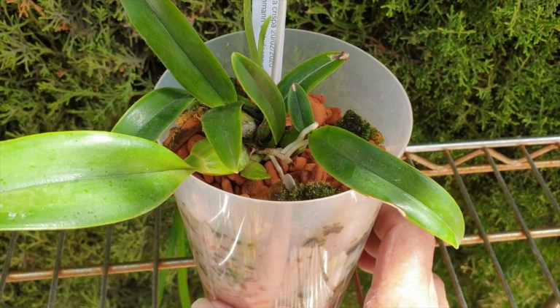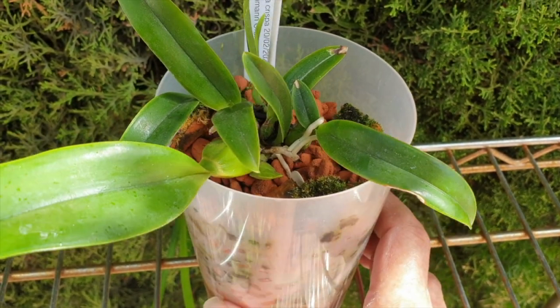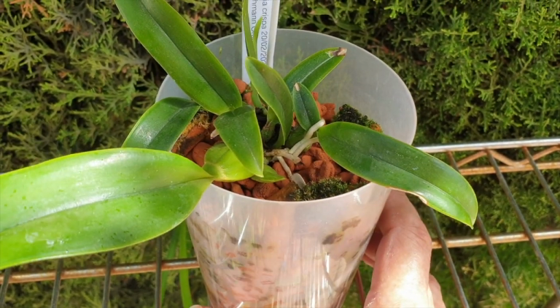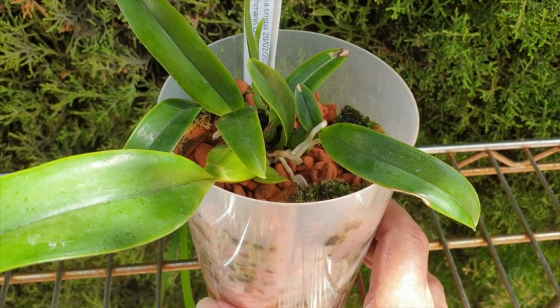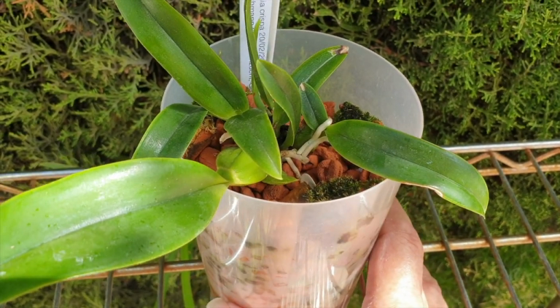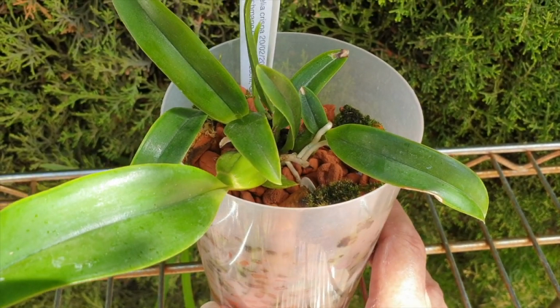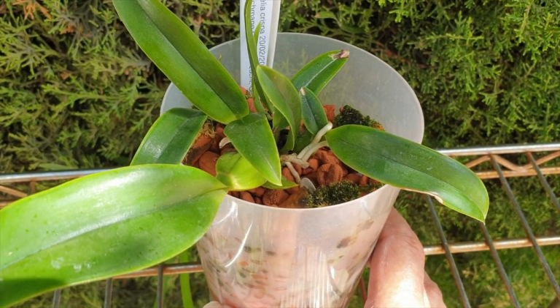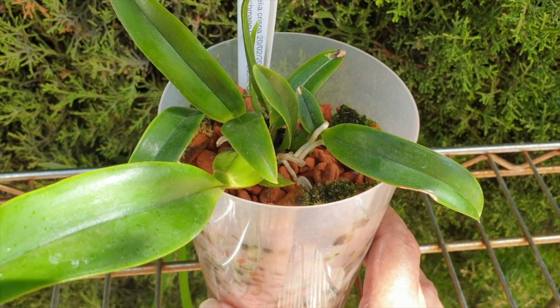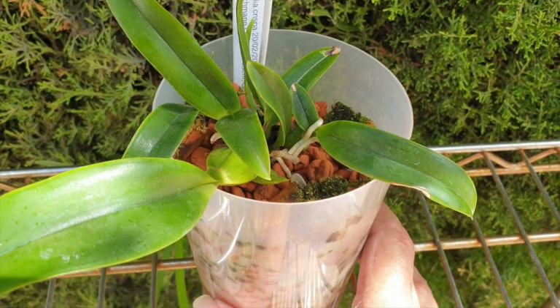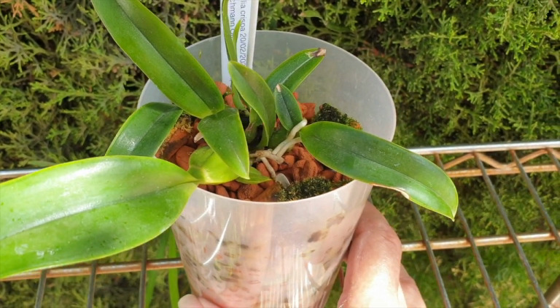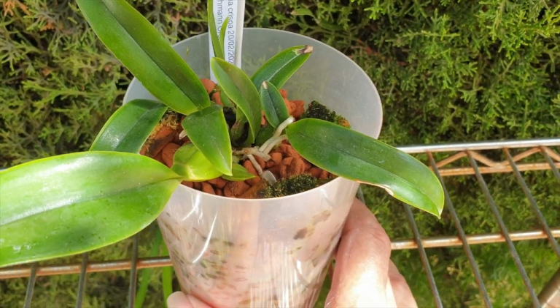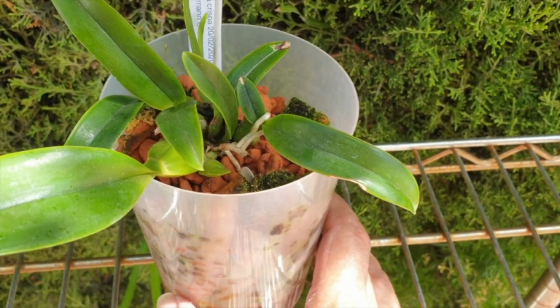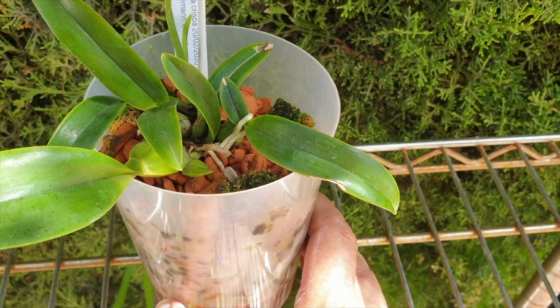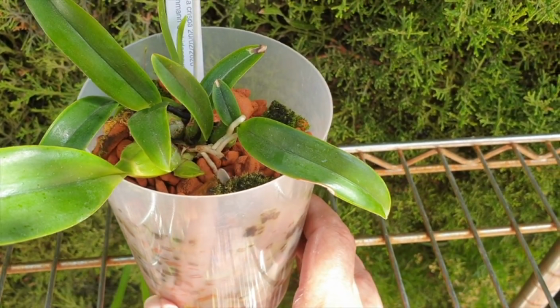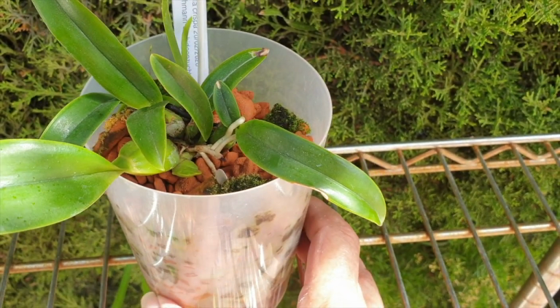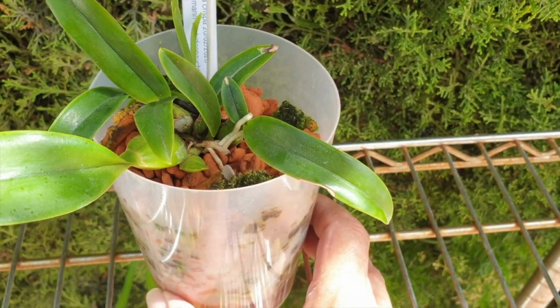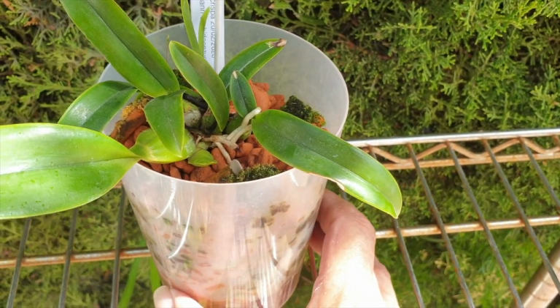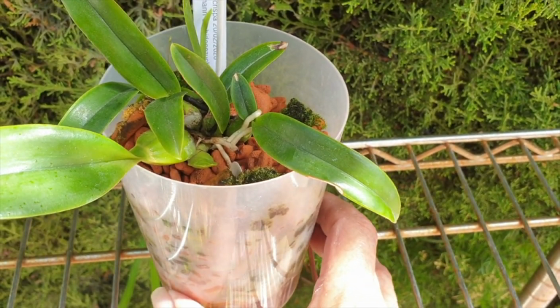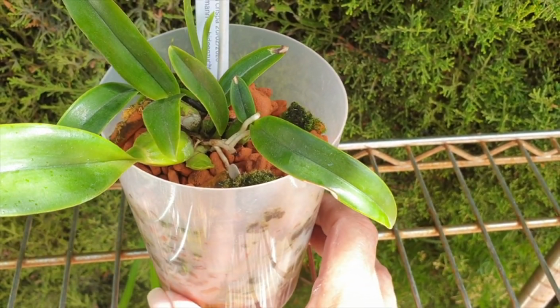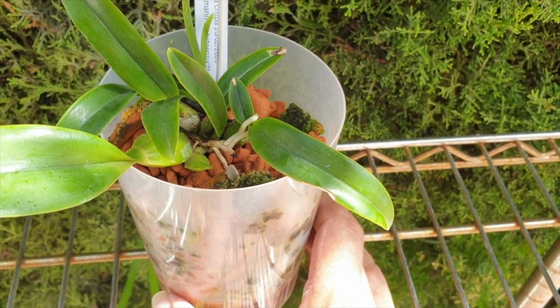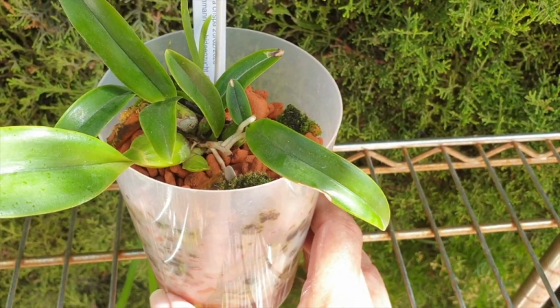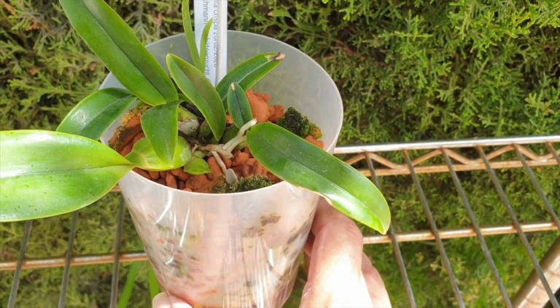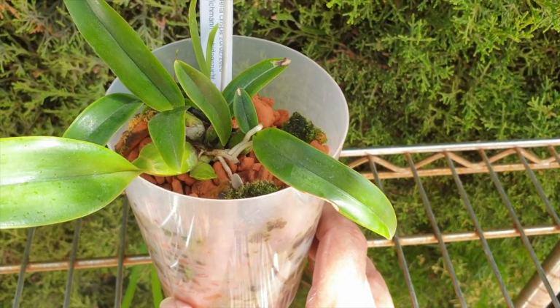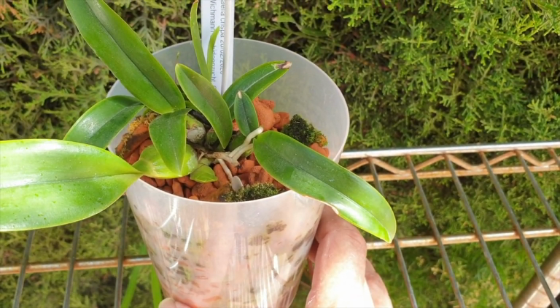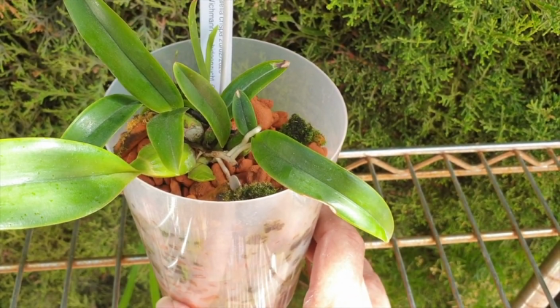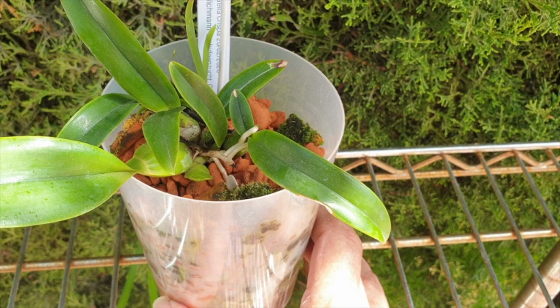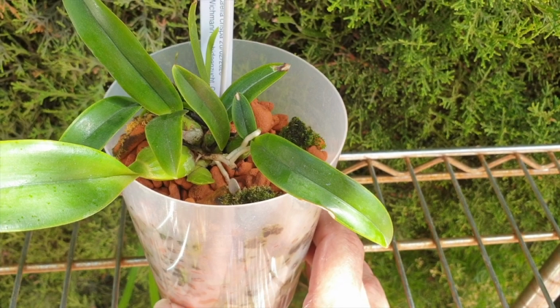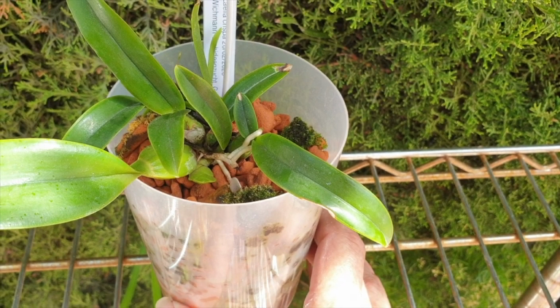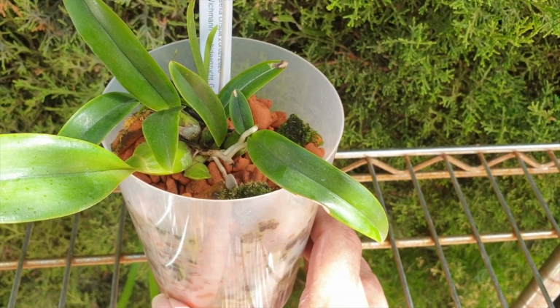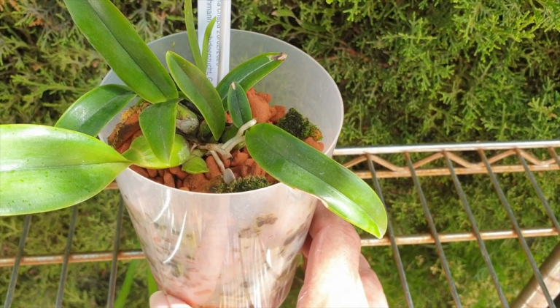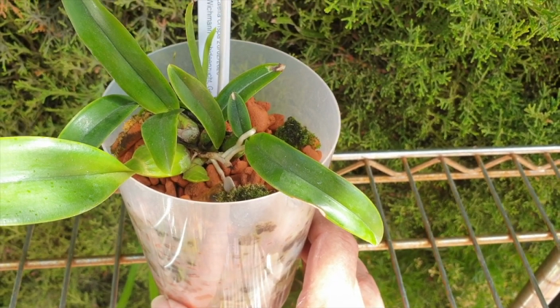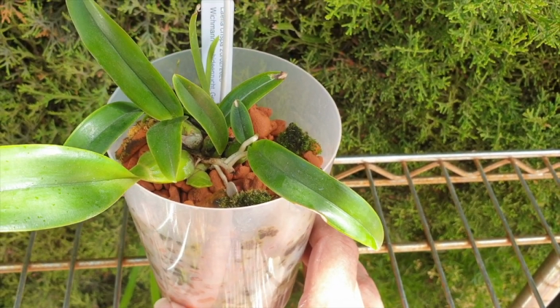Laelia crispa — let me know, Margaret, if you have seen the updates so far. This would be the third.